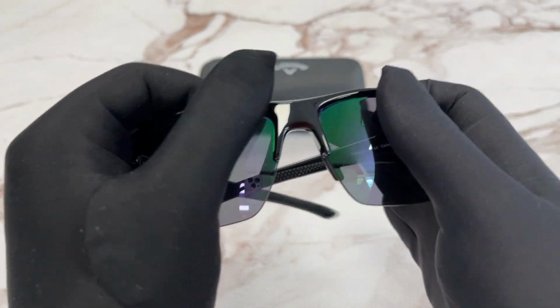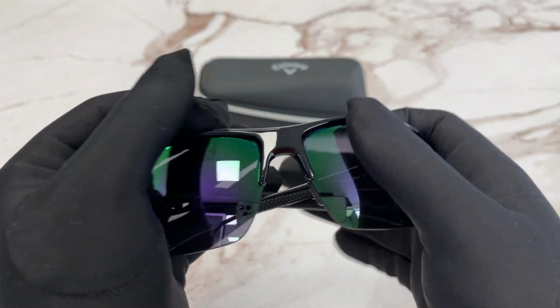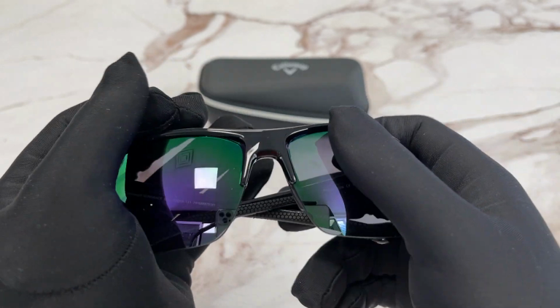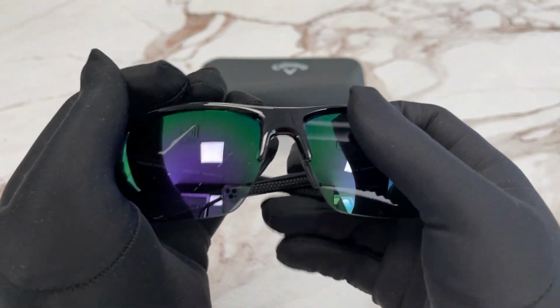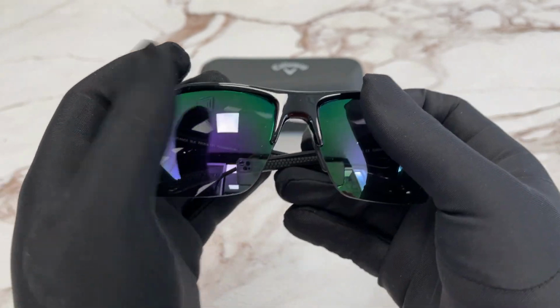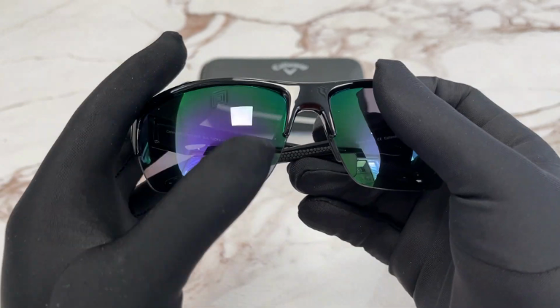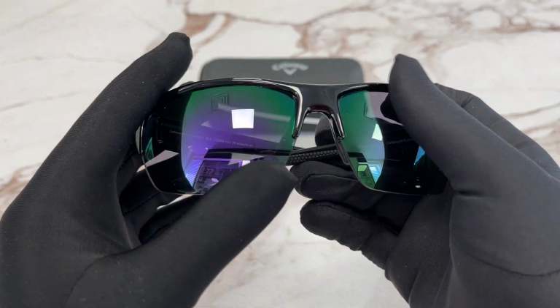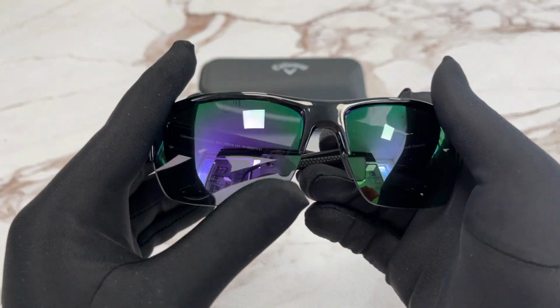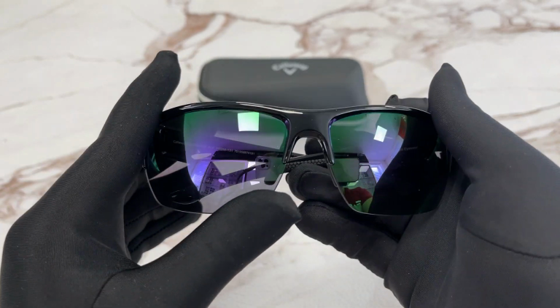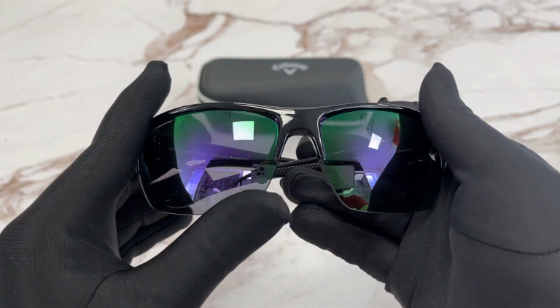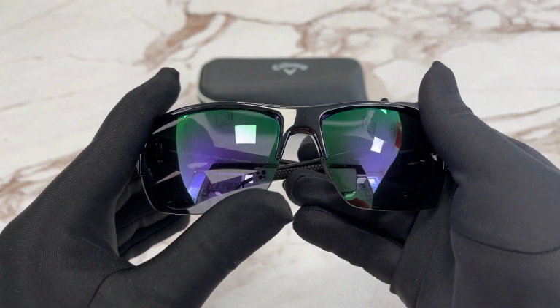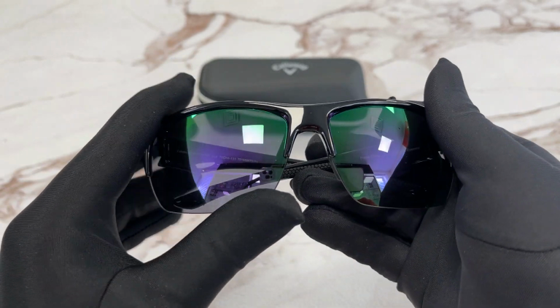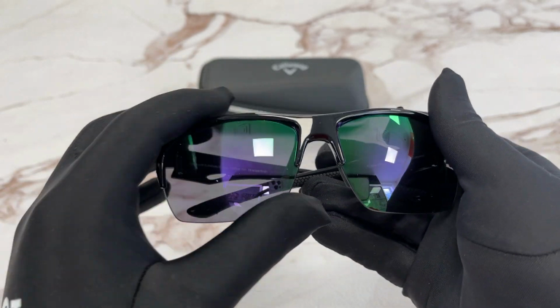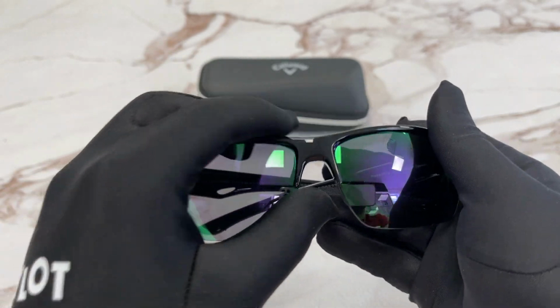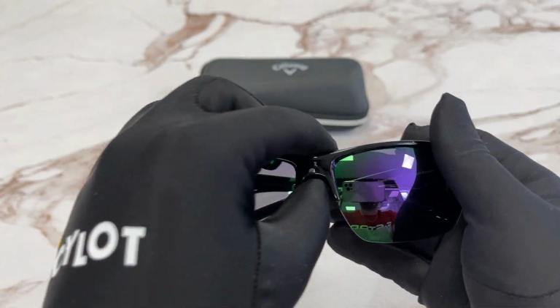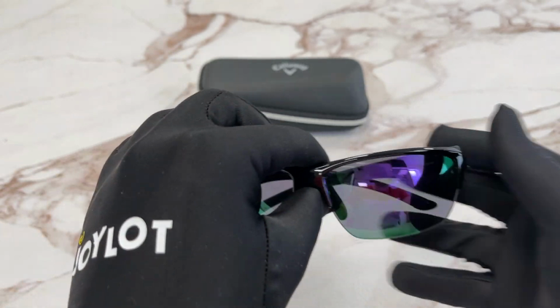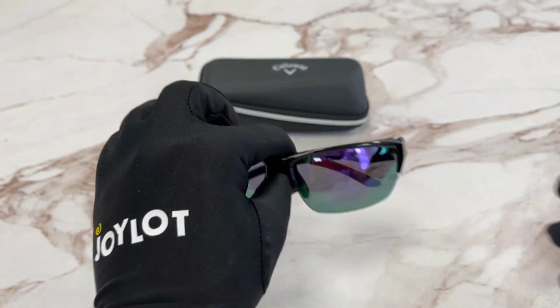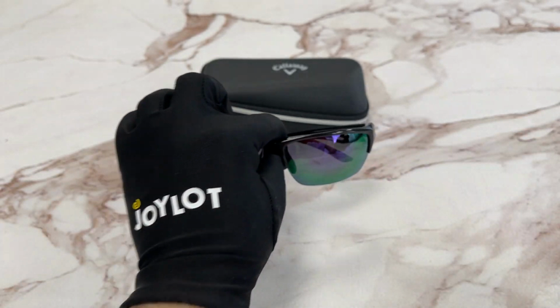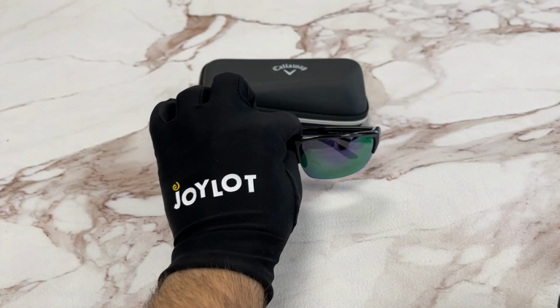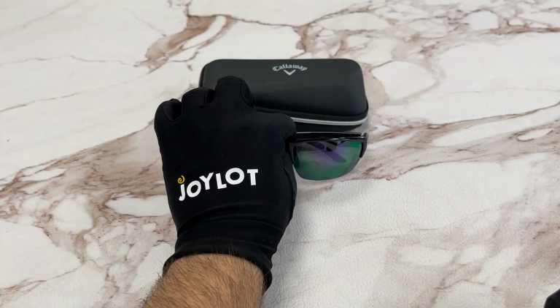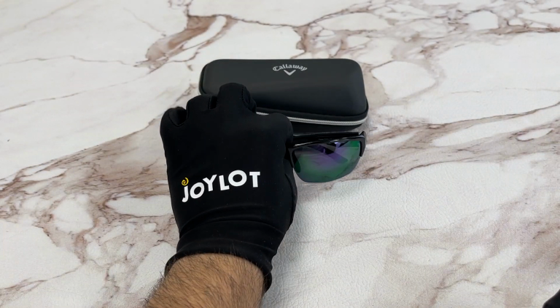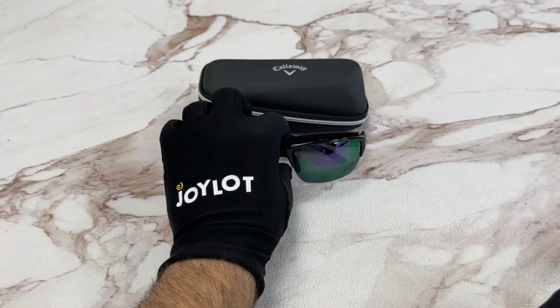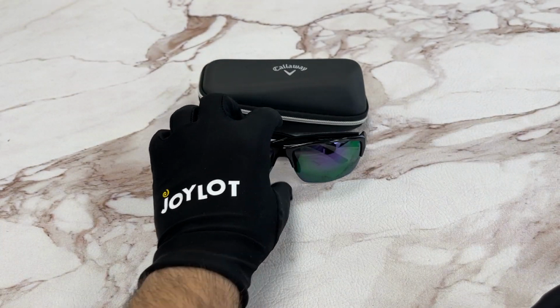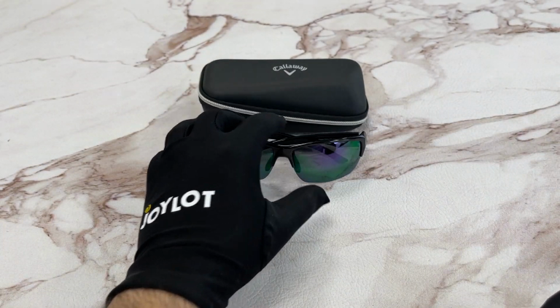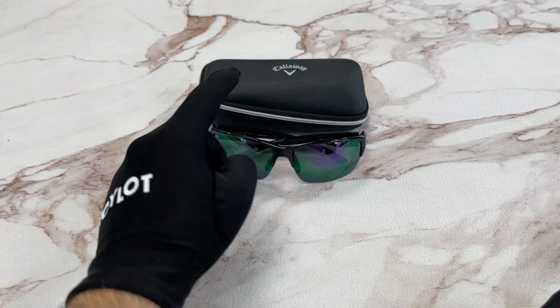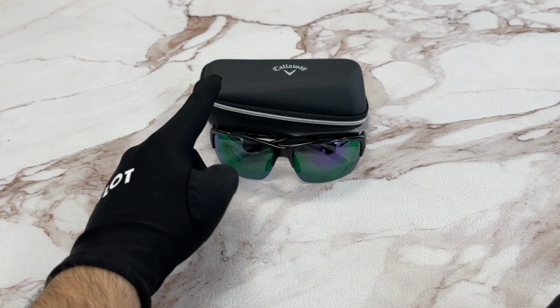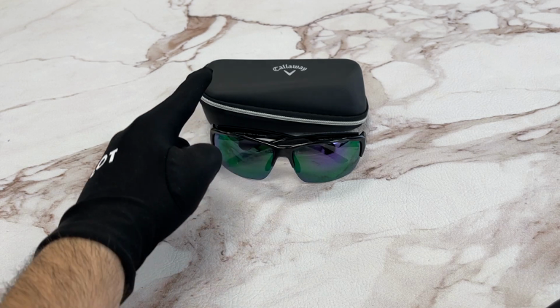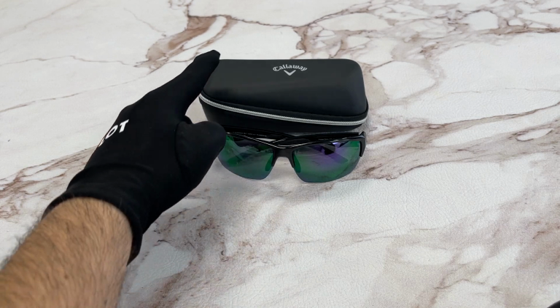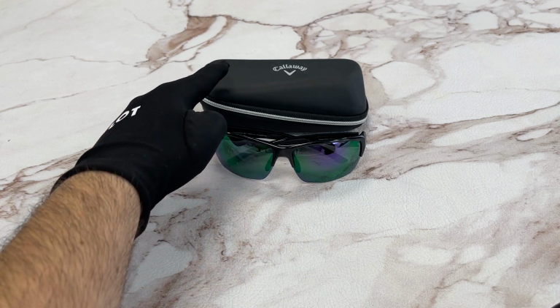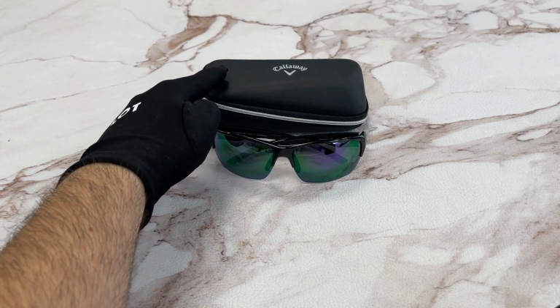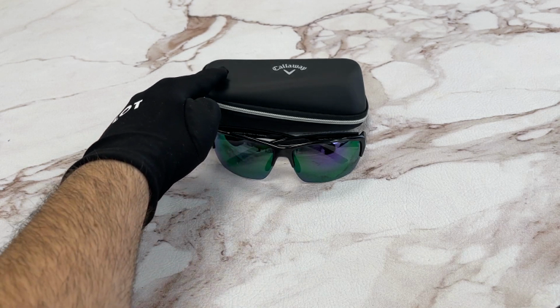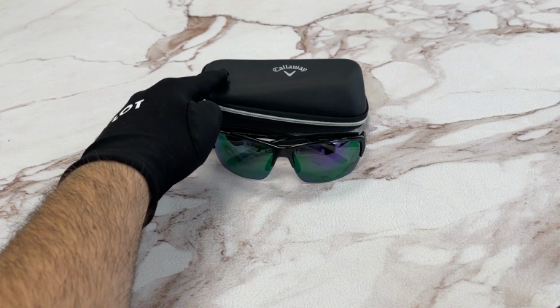The style of the frame is rectangular, and it comes with a Callaway case.